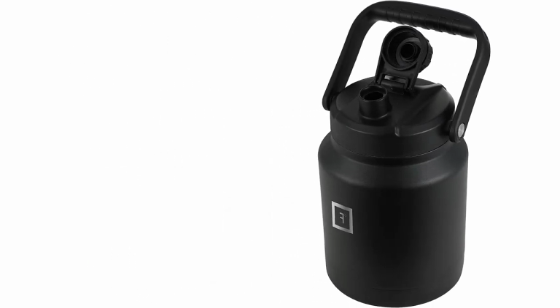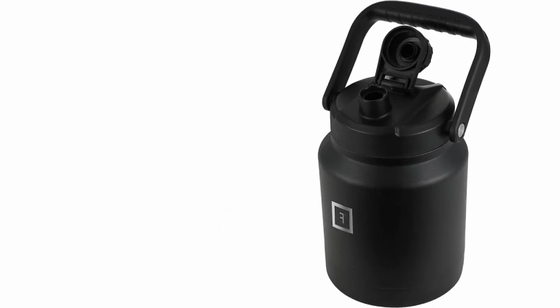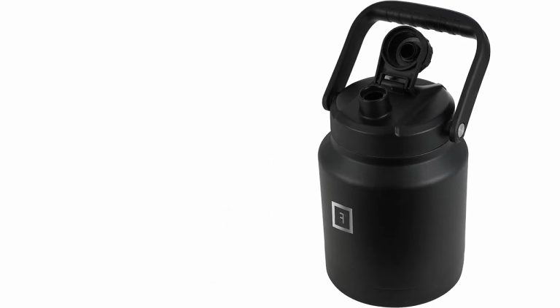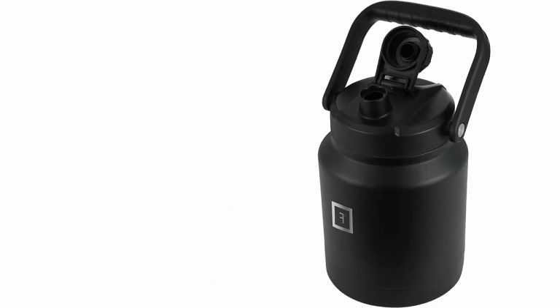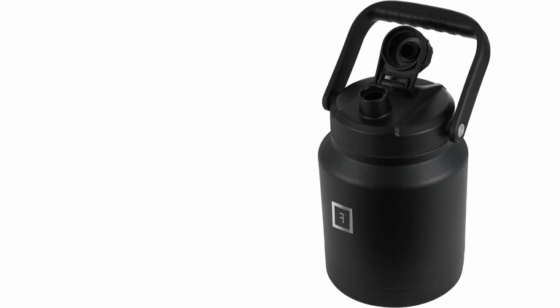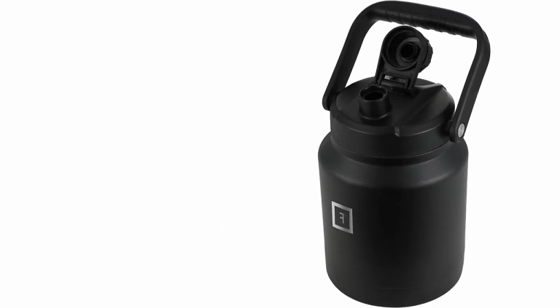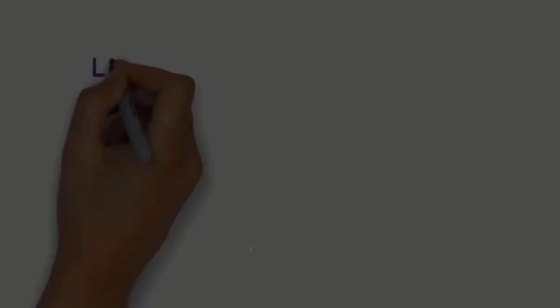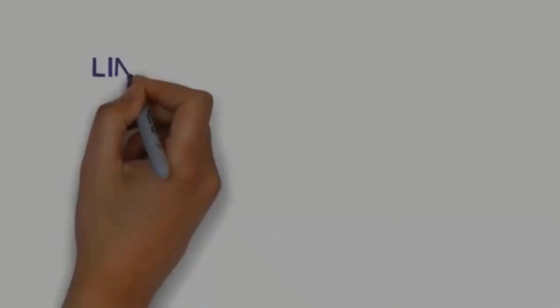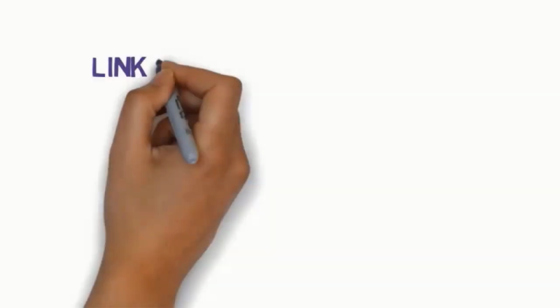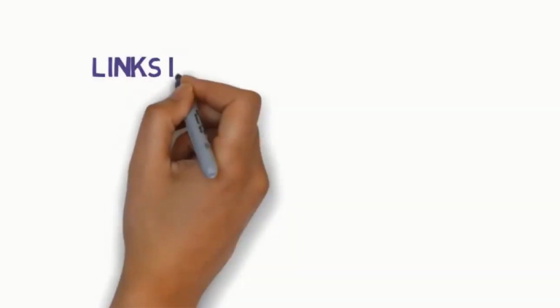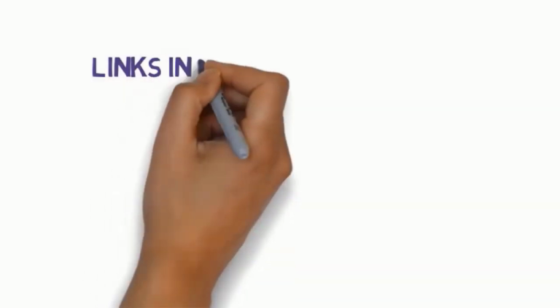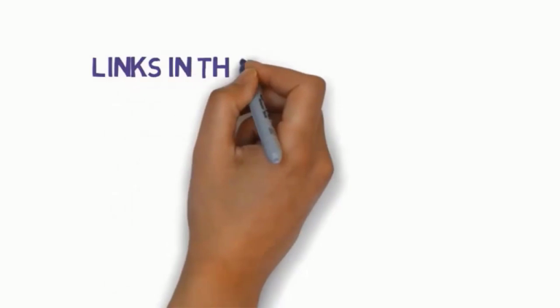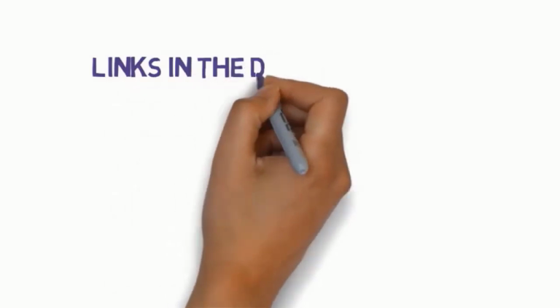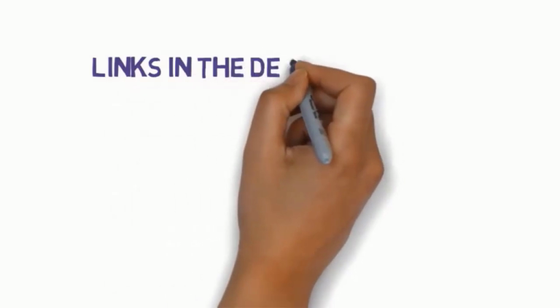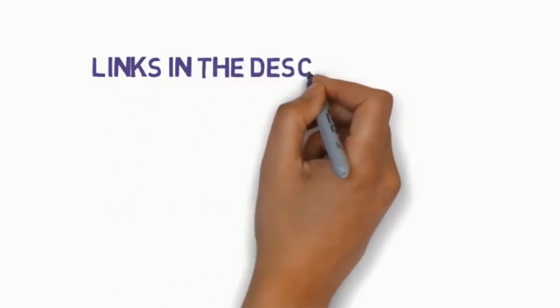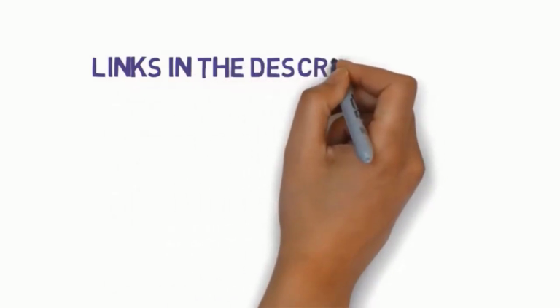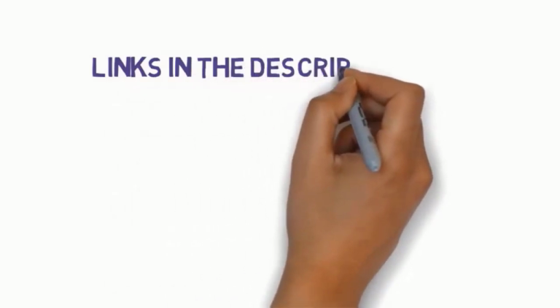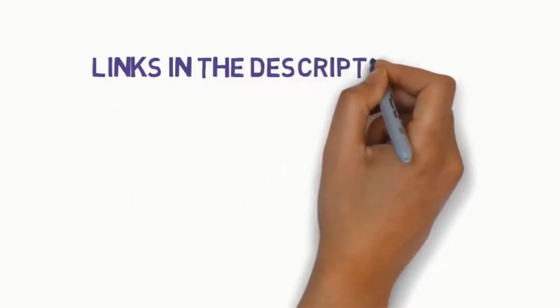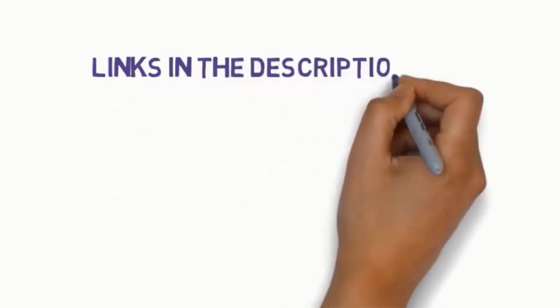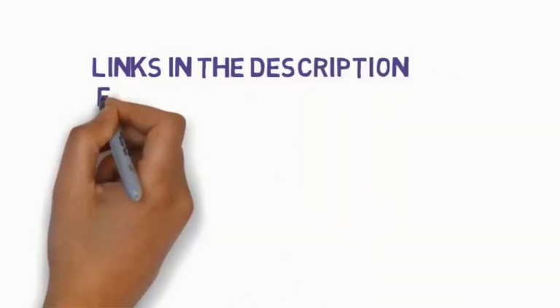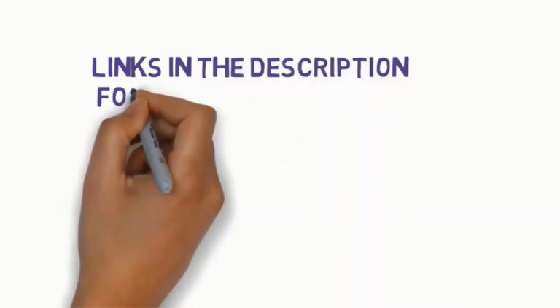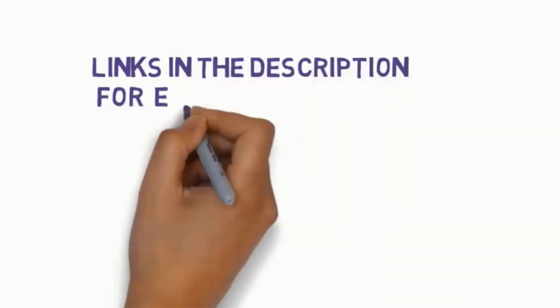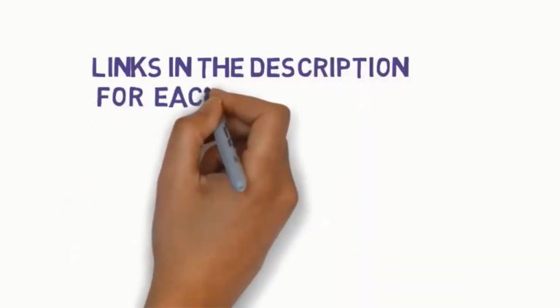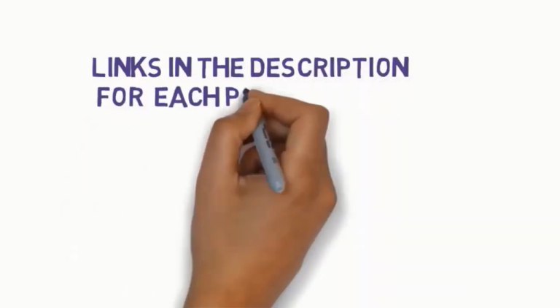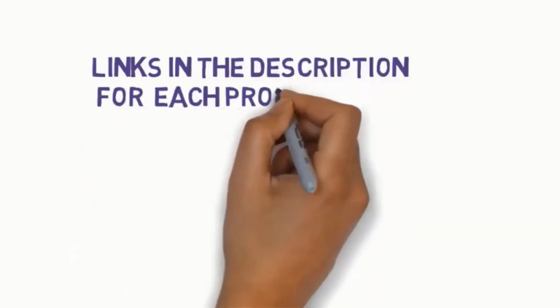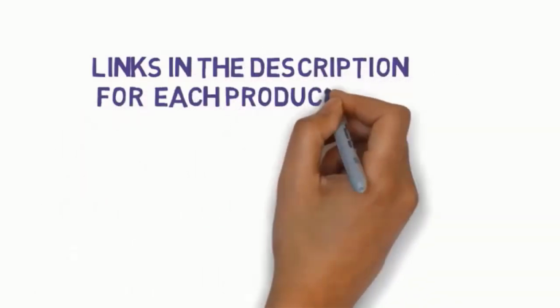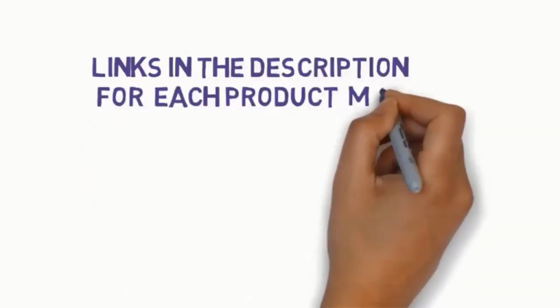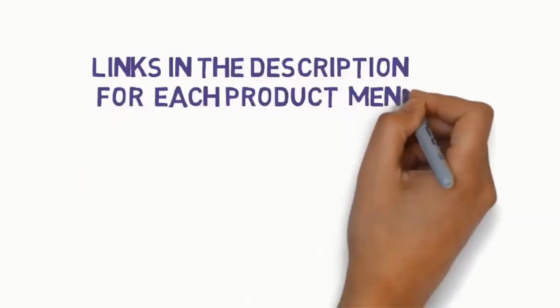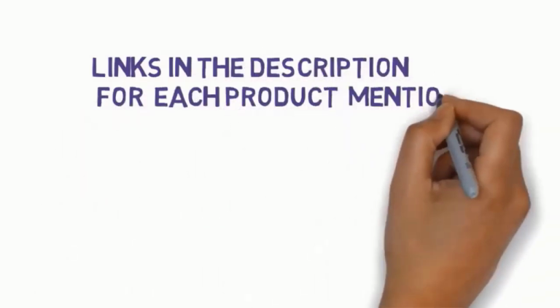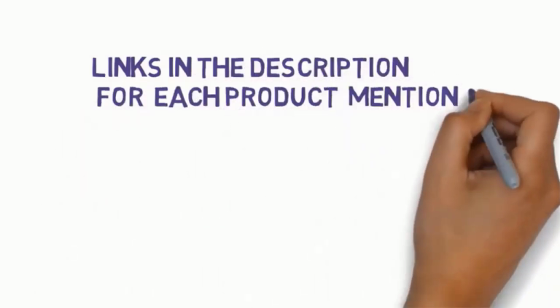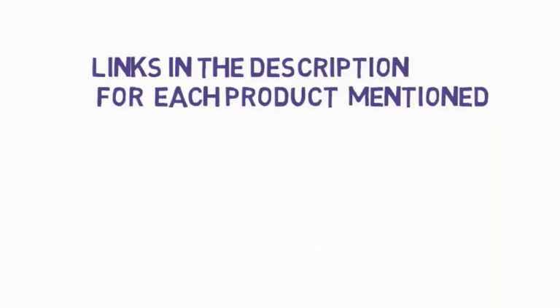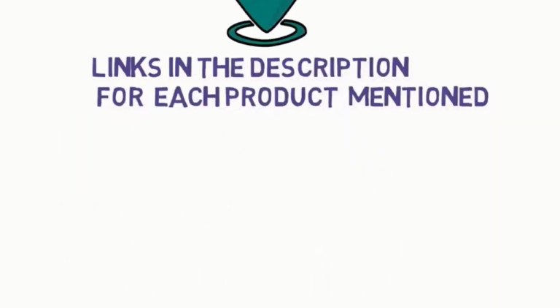We have included links in the description, so make sure you check those to see which one is in your budget range.